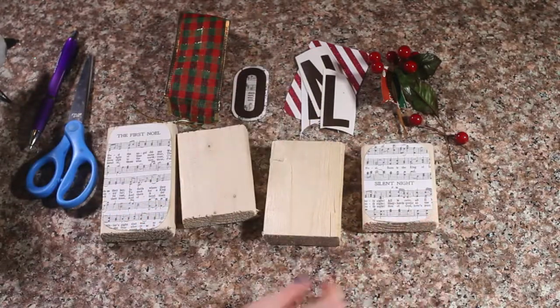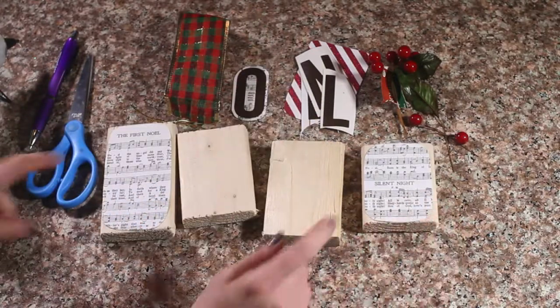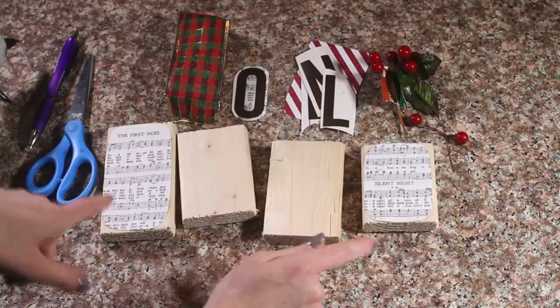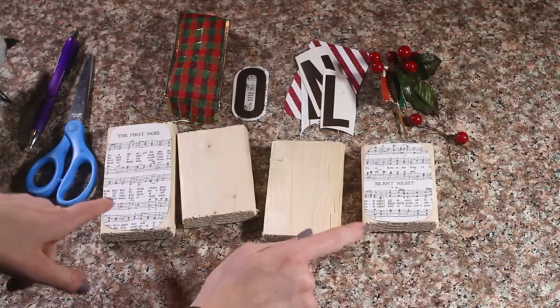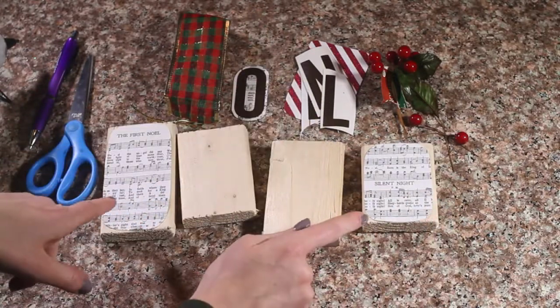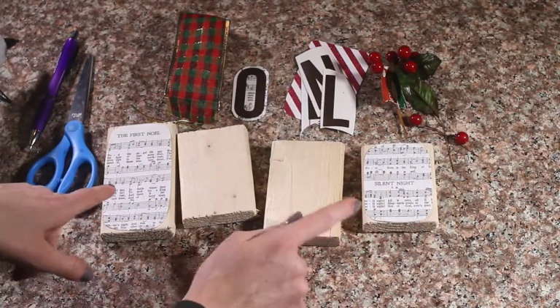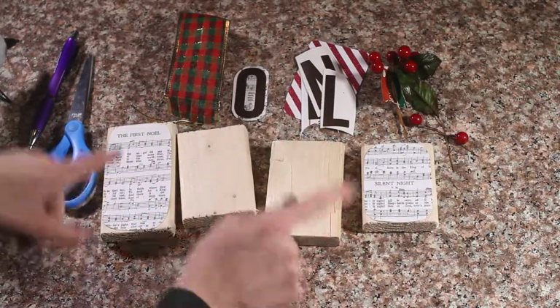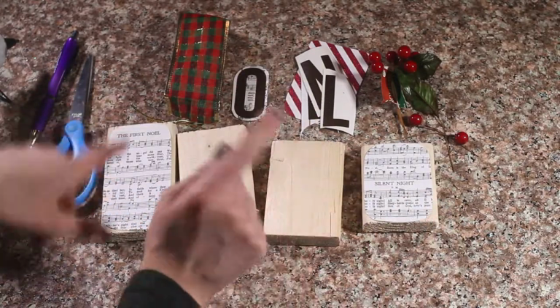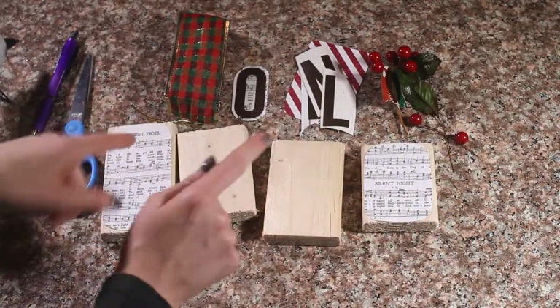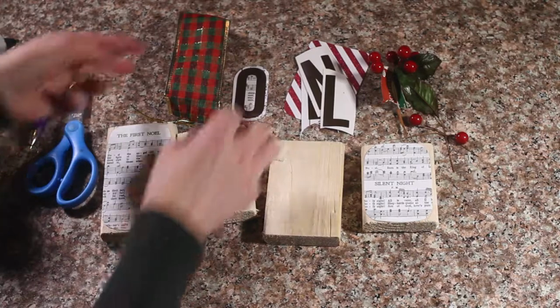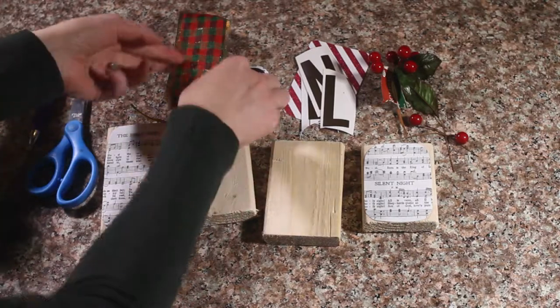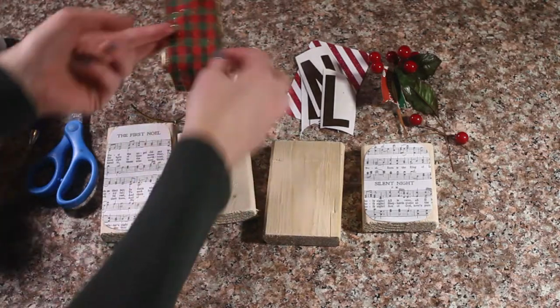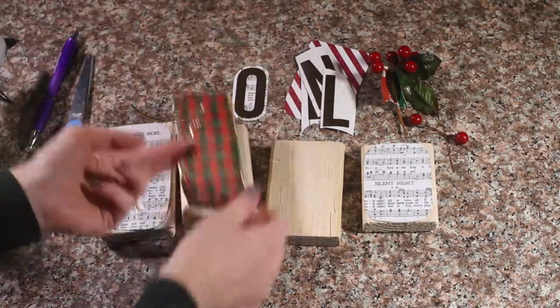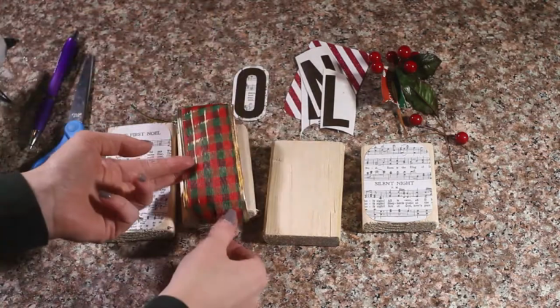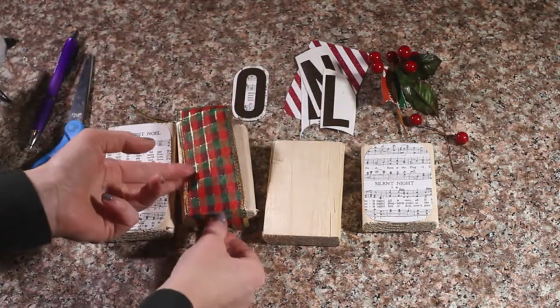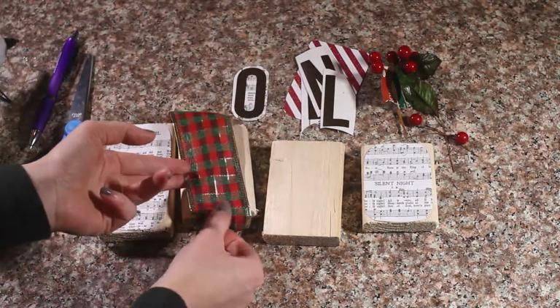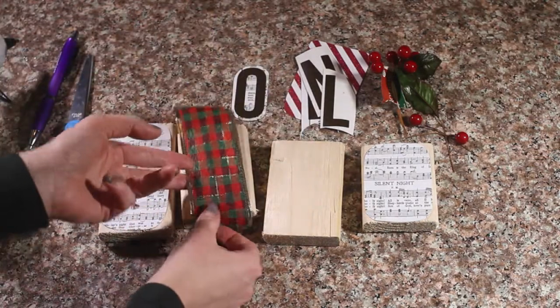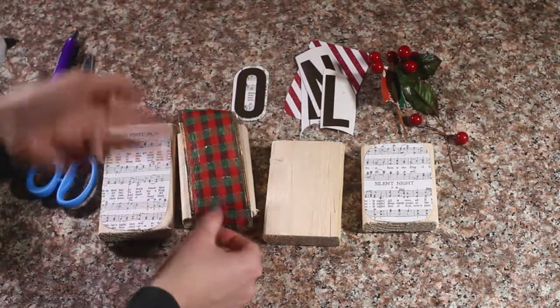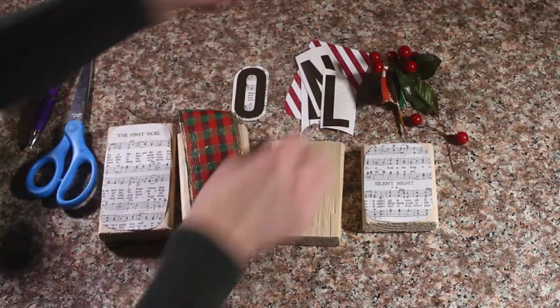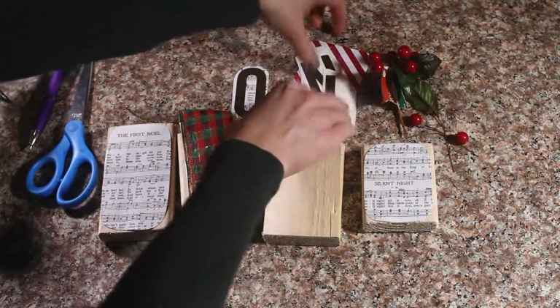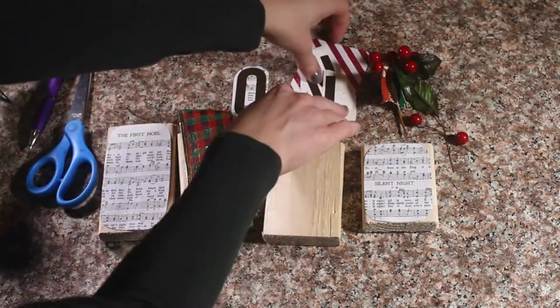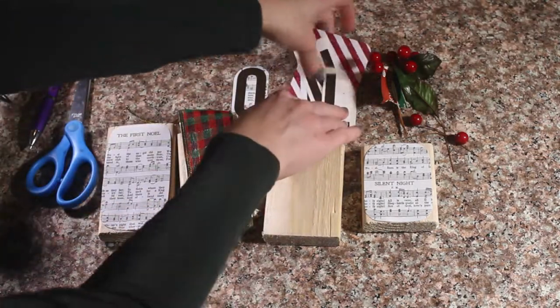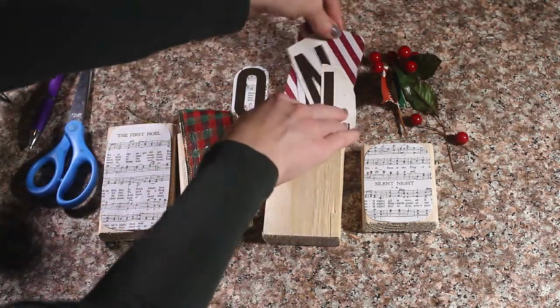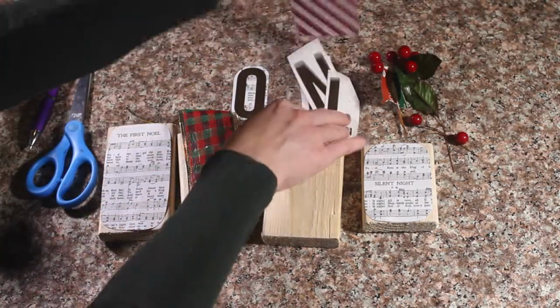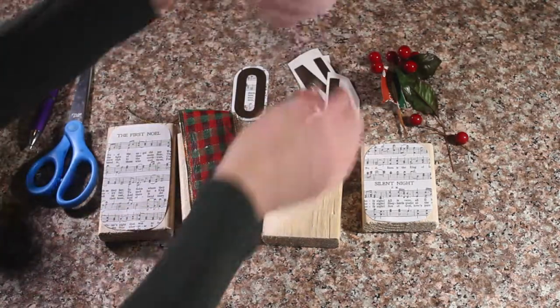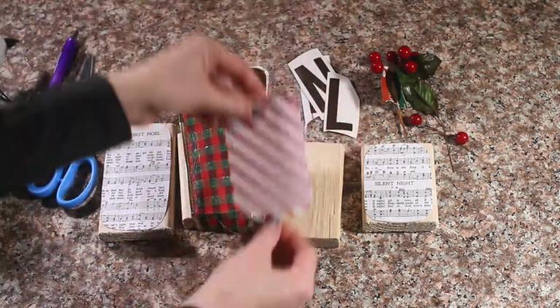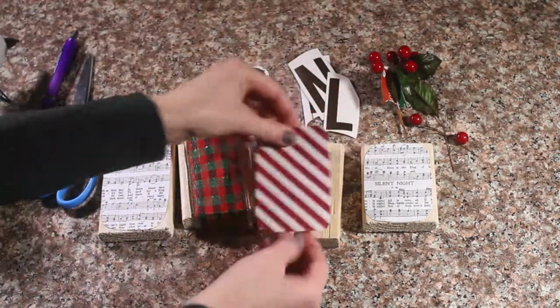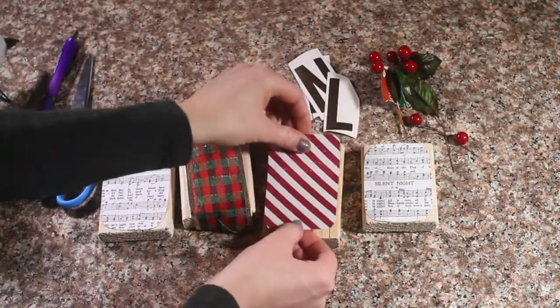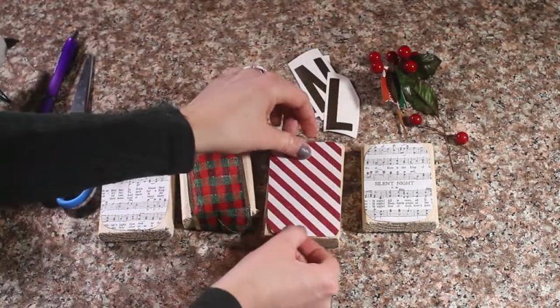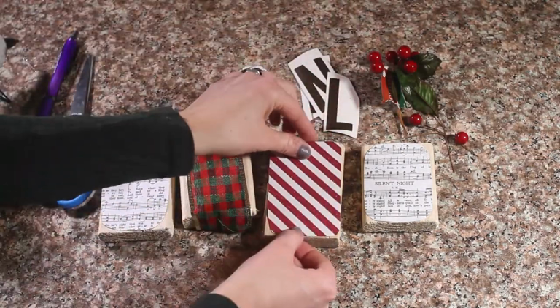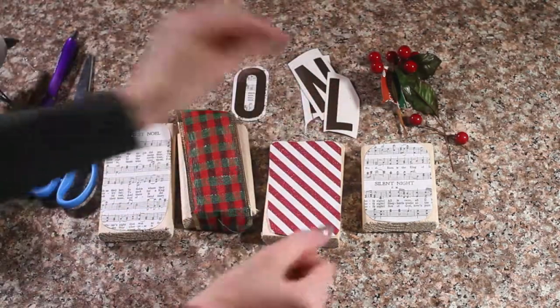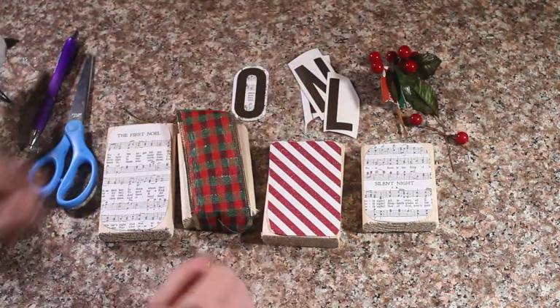Now that I have glued those, I am going to go ahead and glue my ribbon onto one block and then this paper onto the other one.